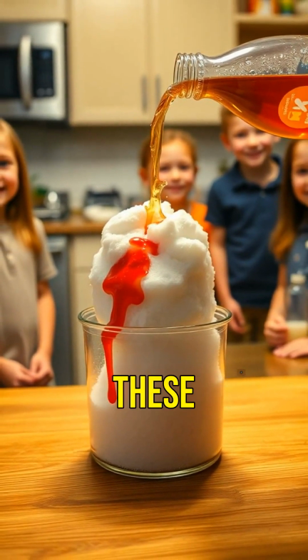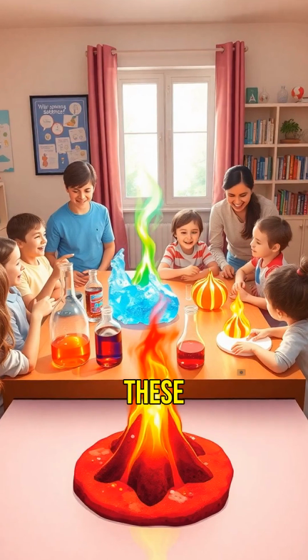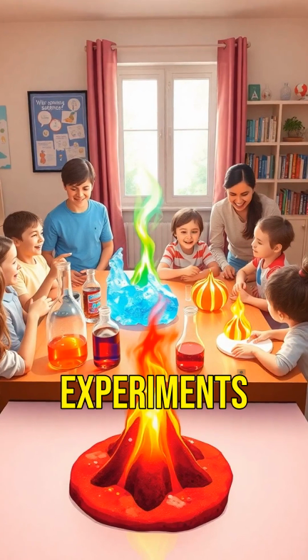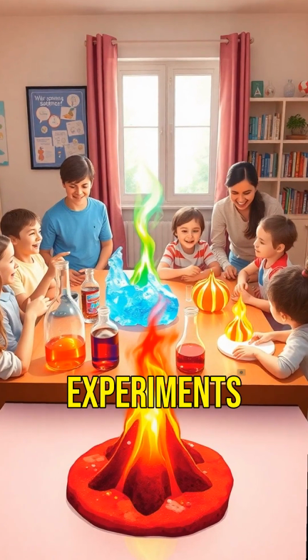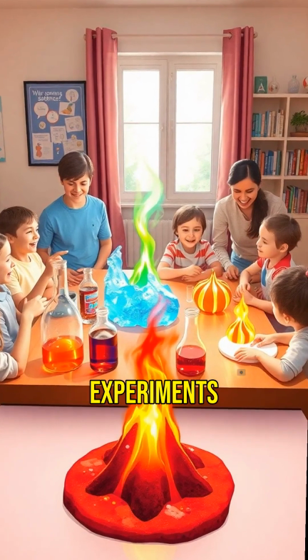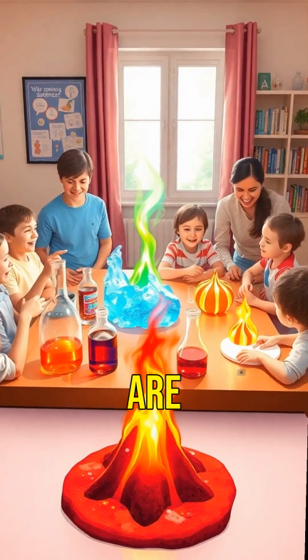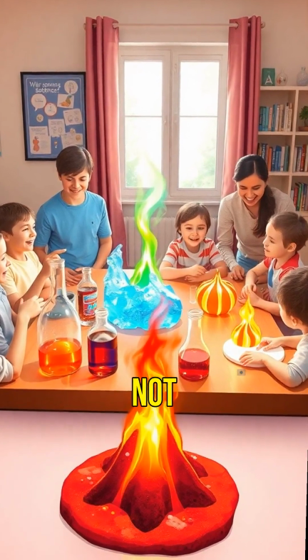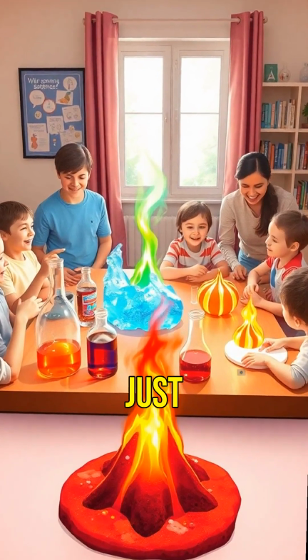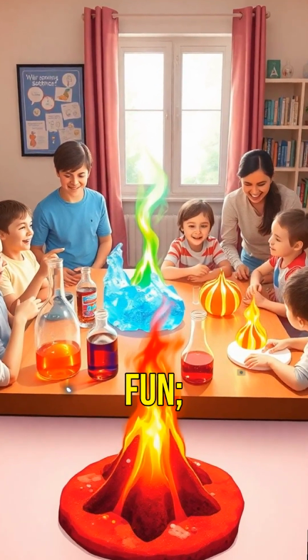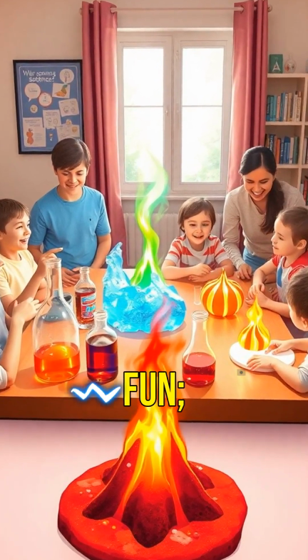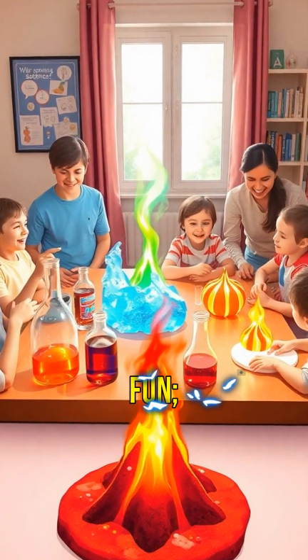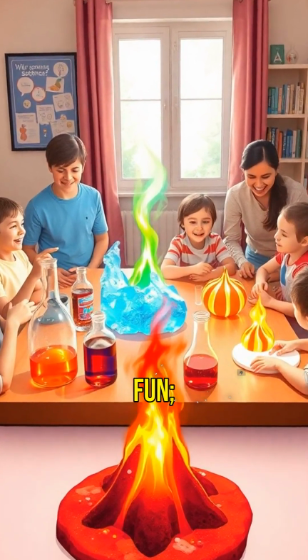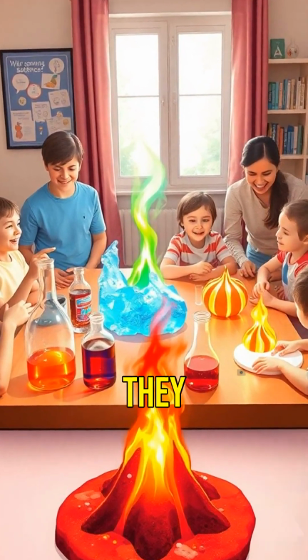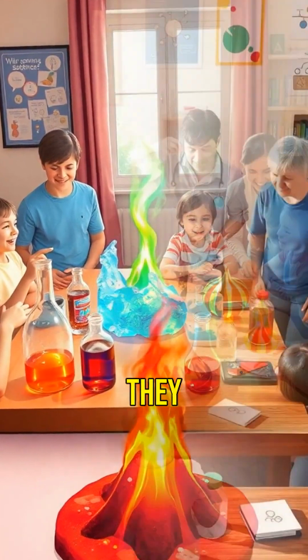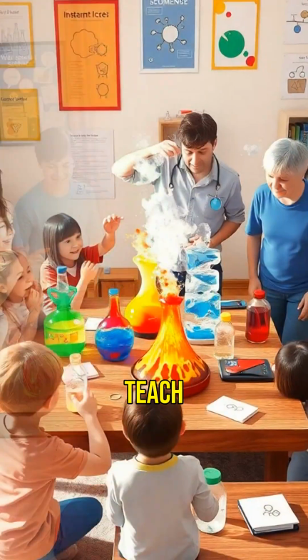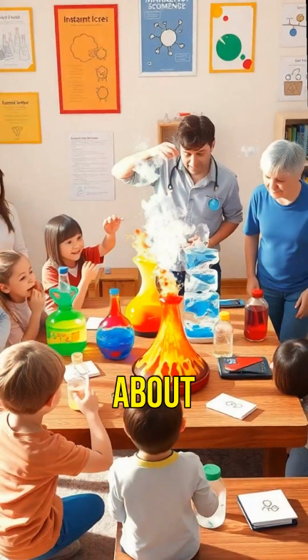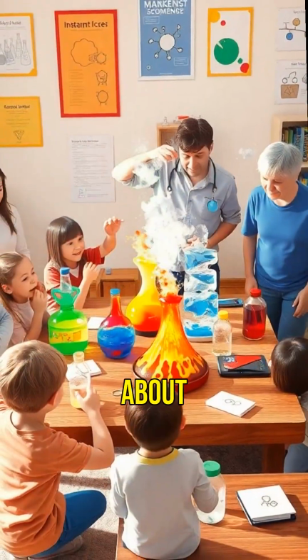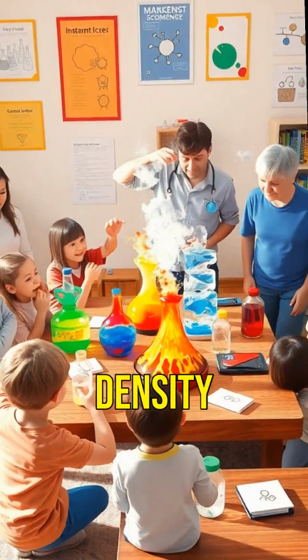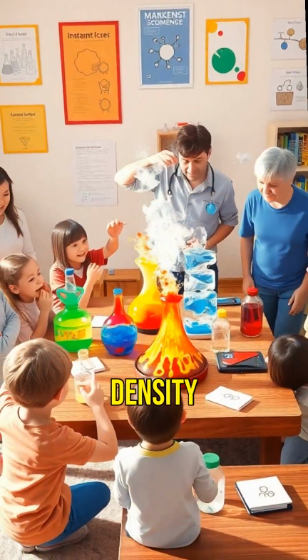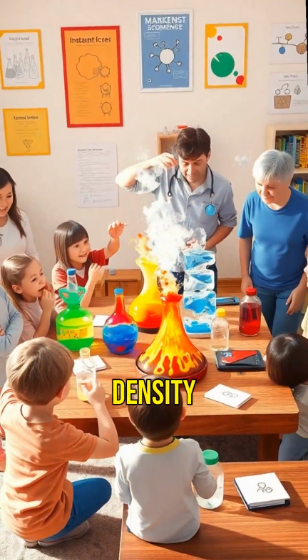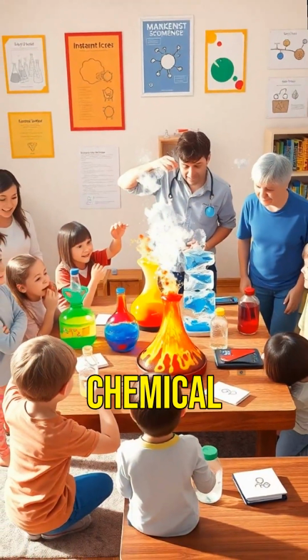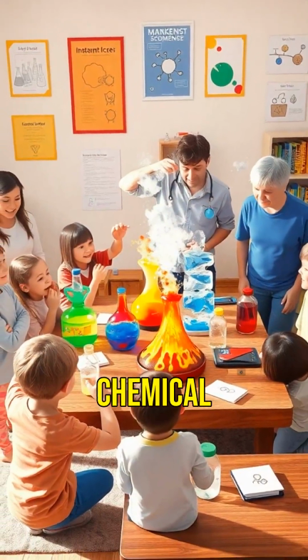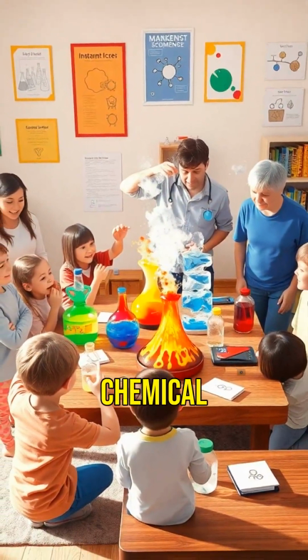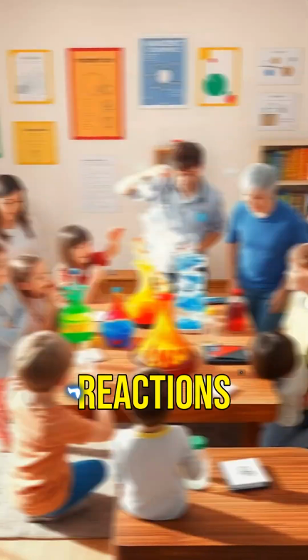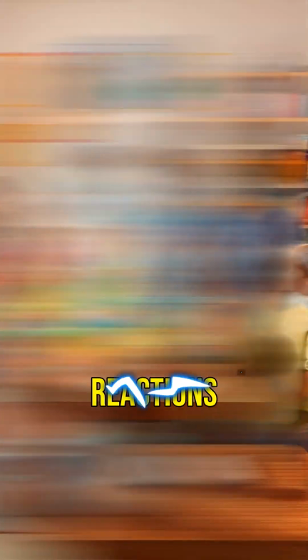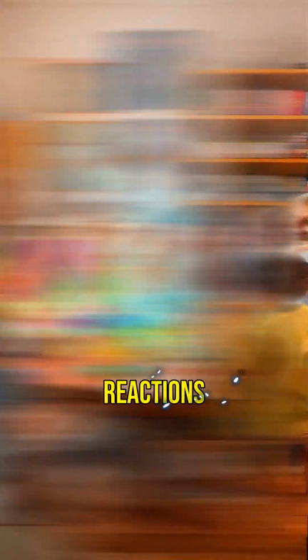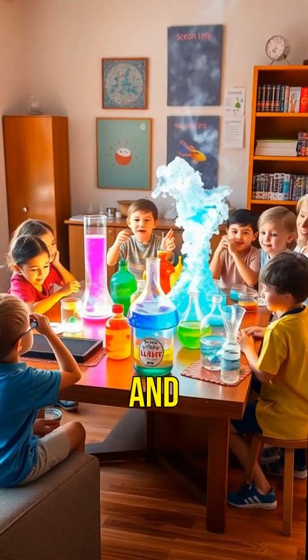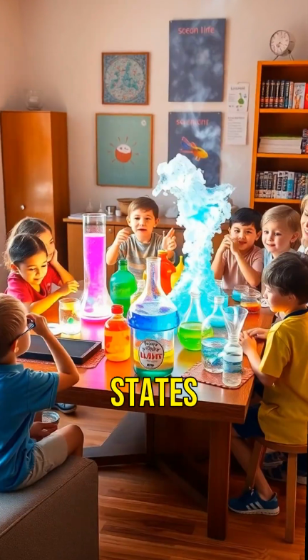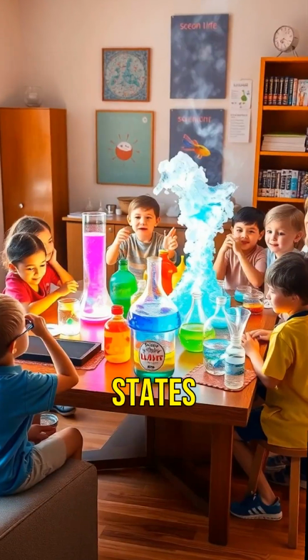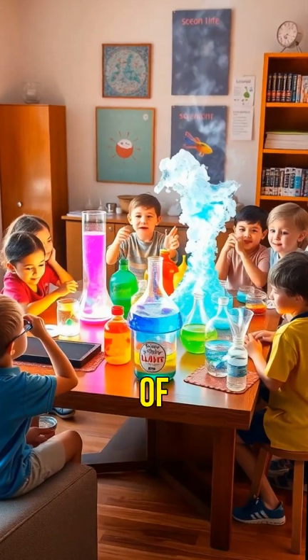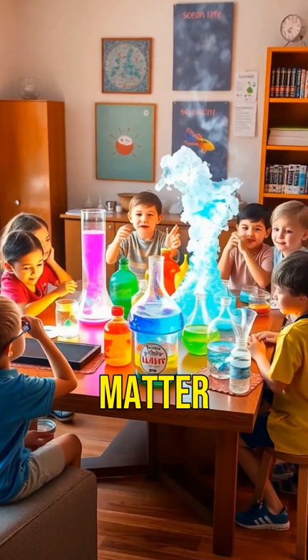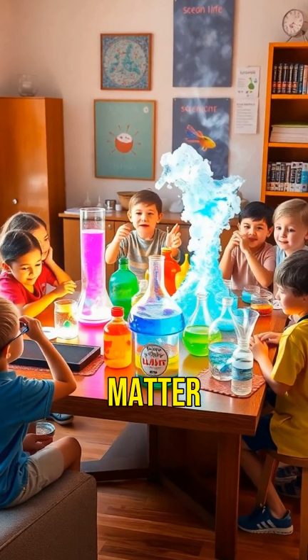These experiments are not just fun. They teach us about density, chemical reactions, and states of matter. Try them out and become a home scientist.